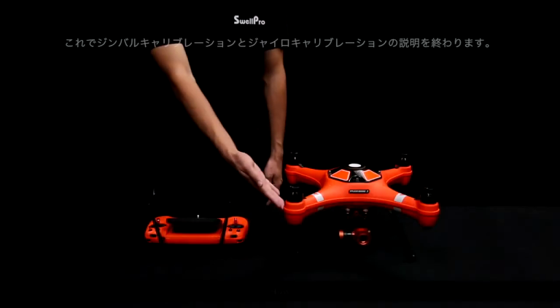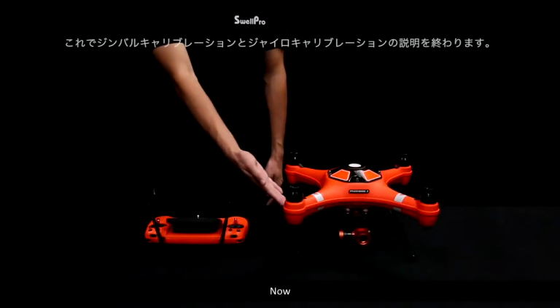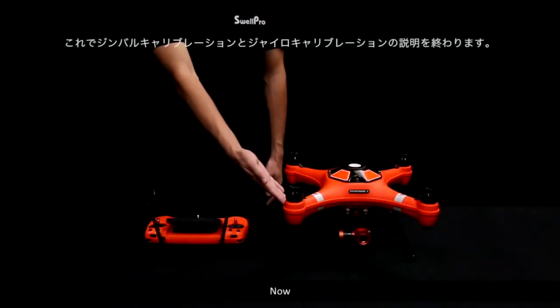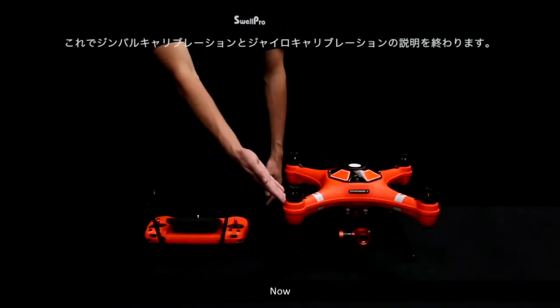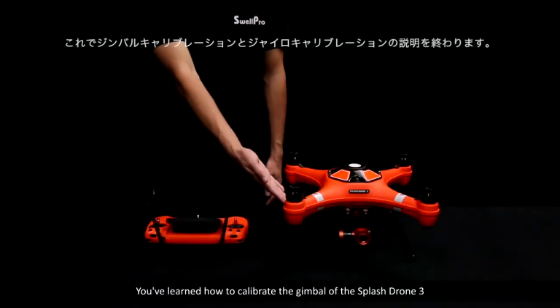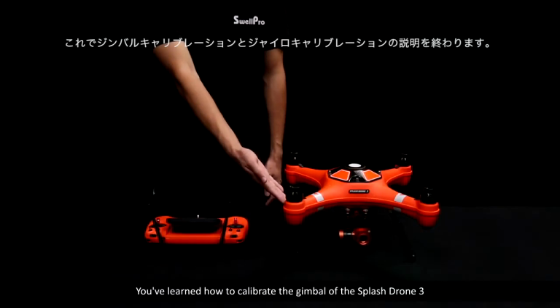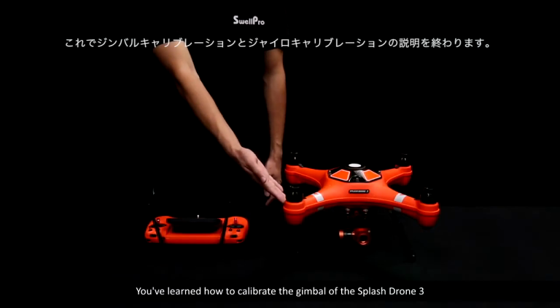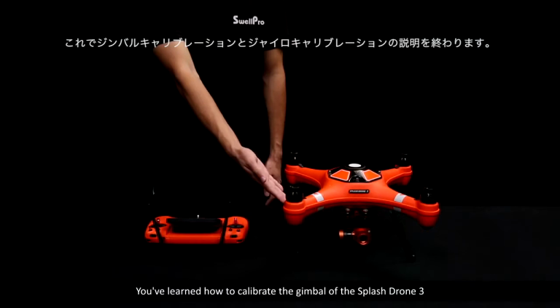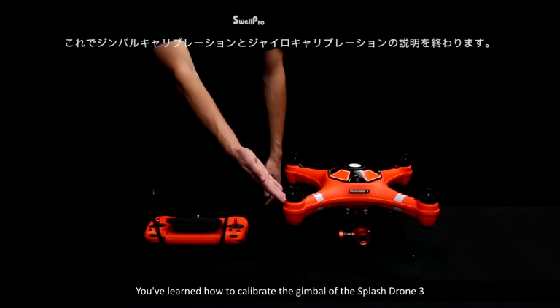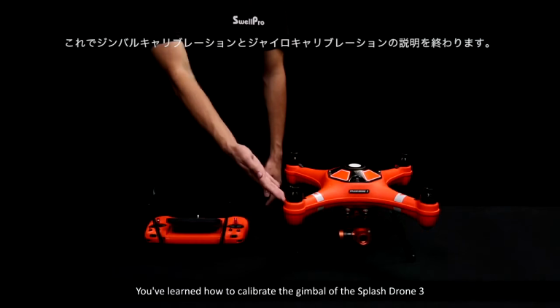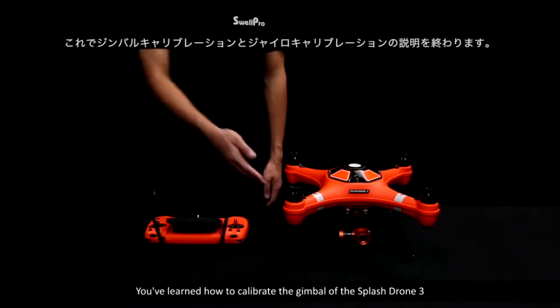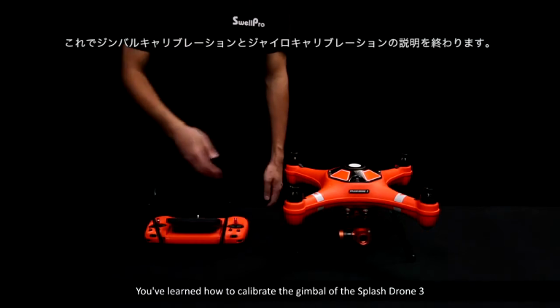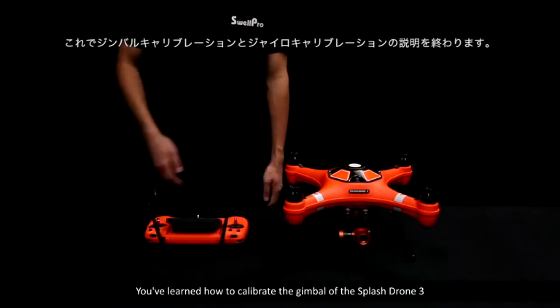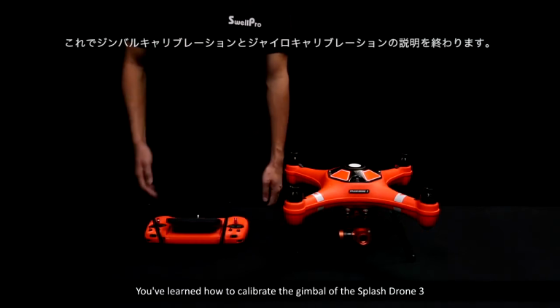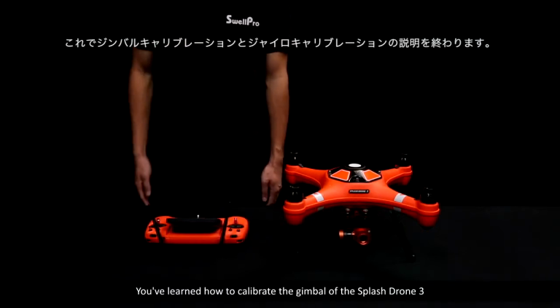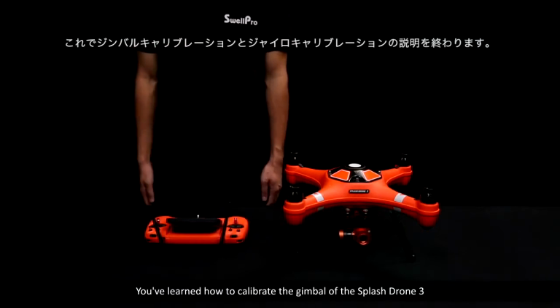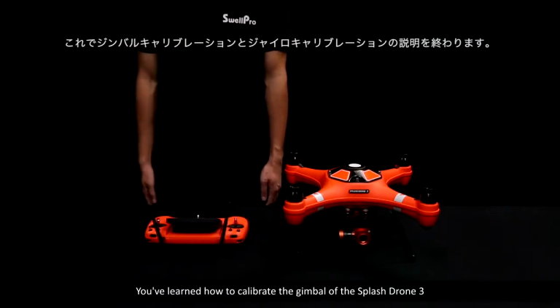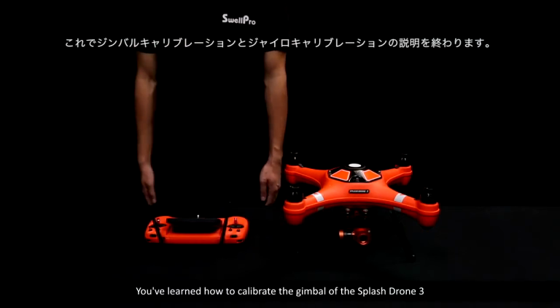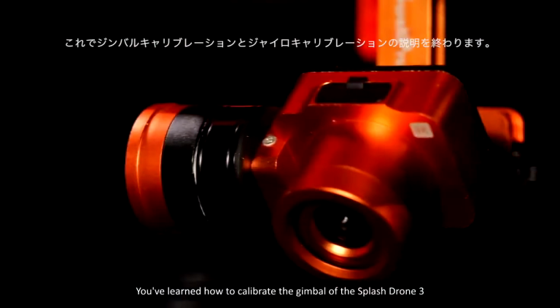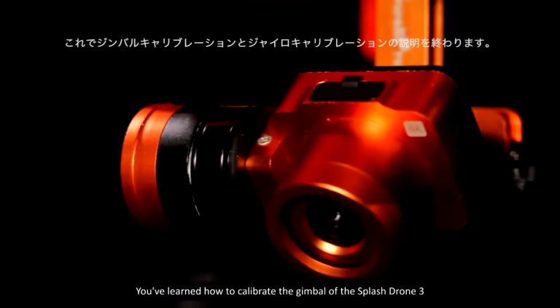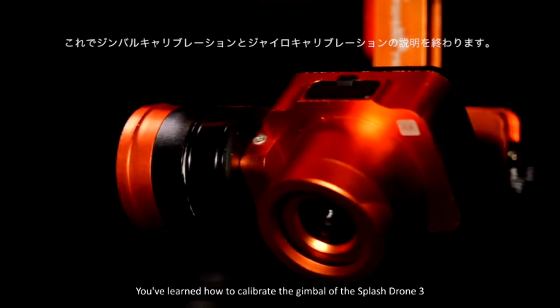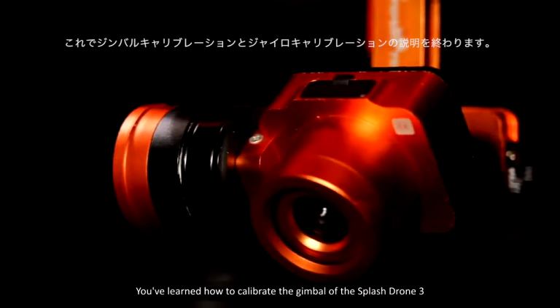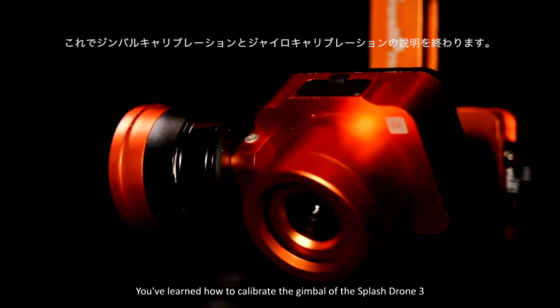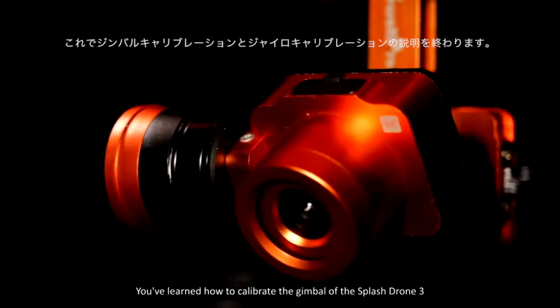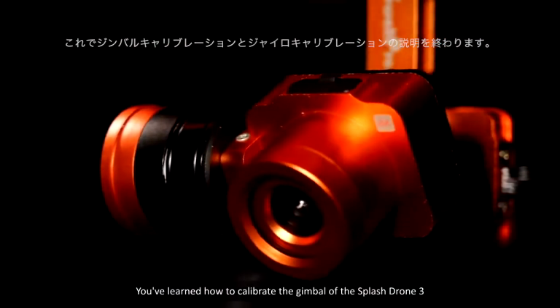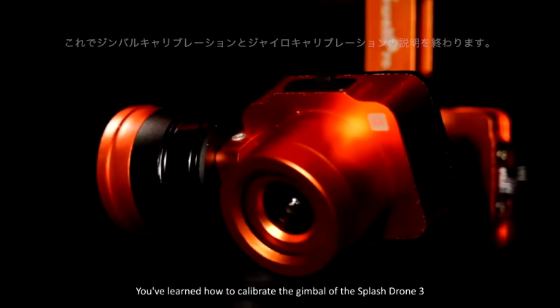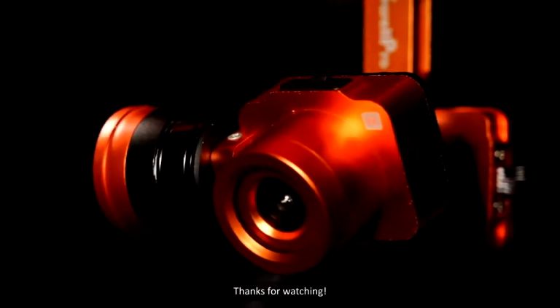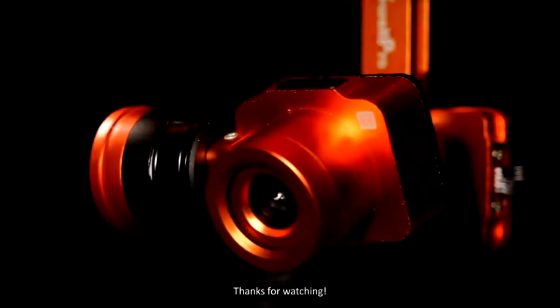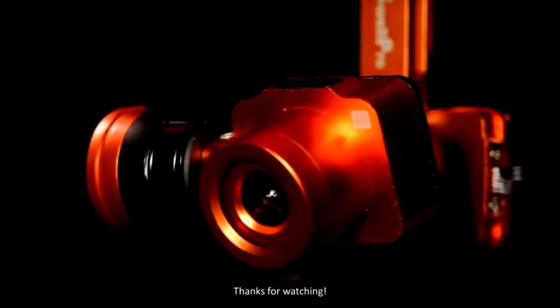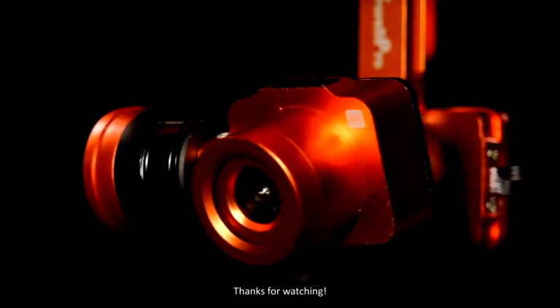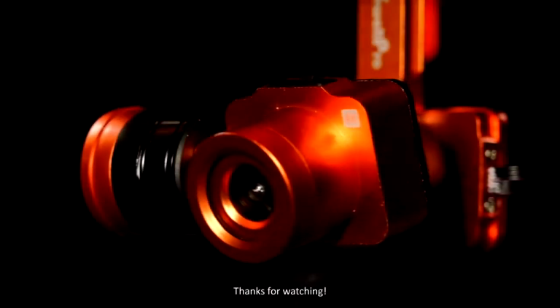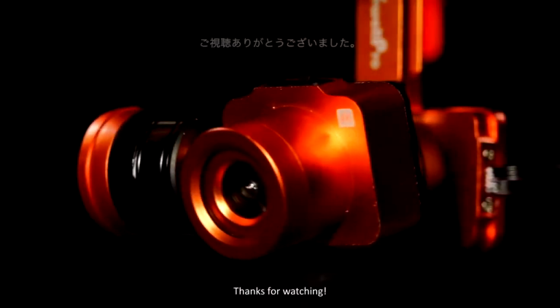Now you've learned how to calibrate the gimbal of the Splash Drone 3. Thanks for watching.